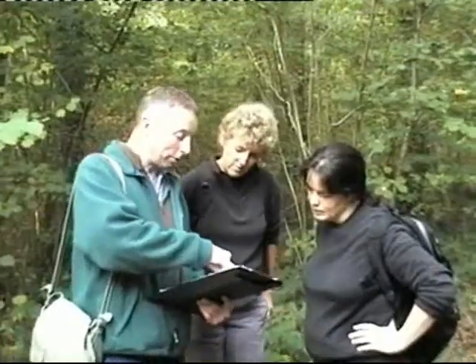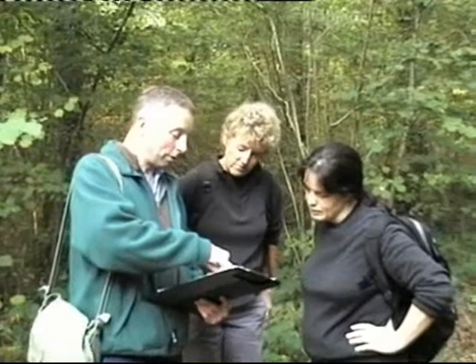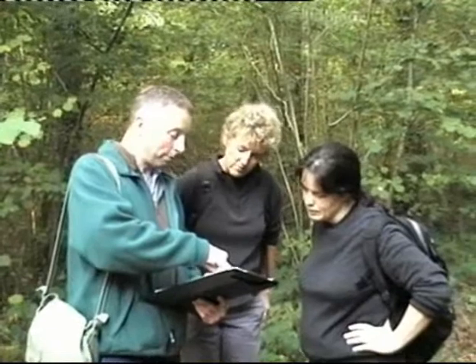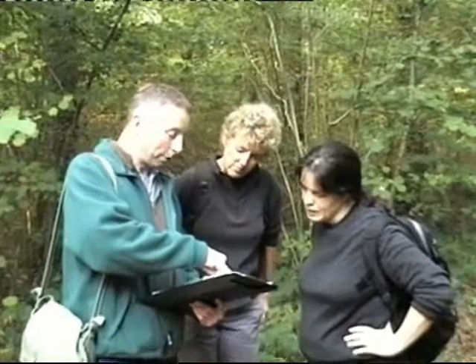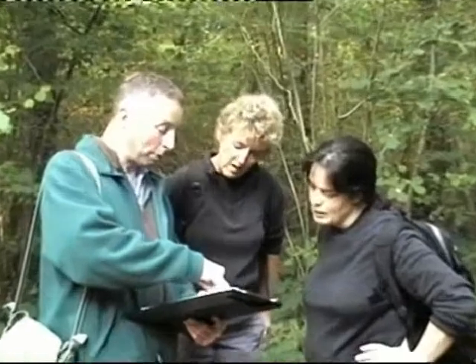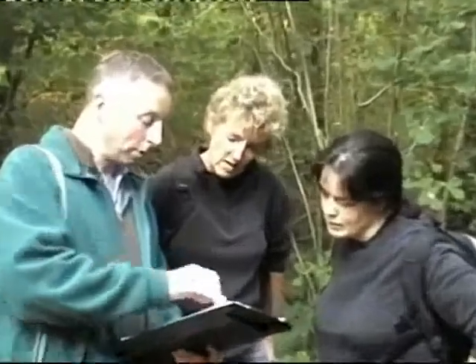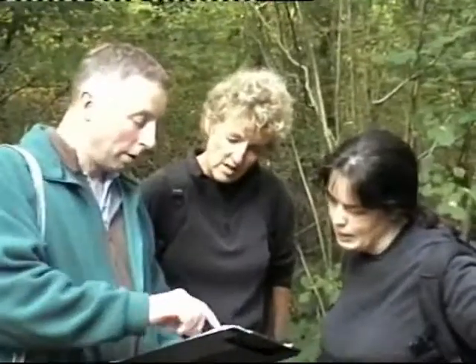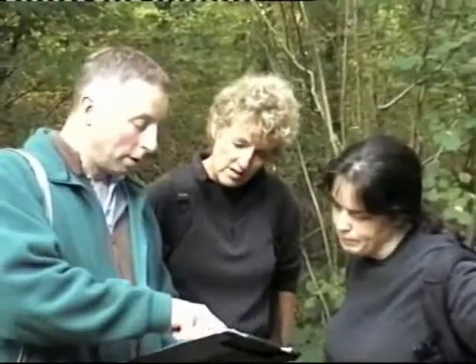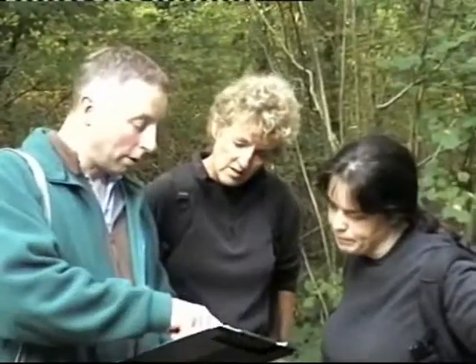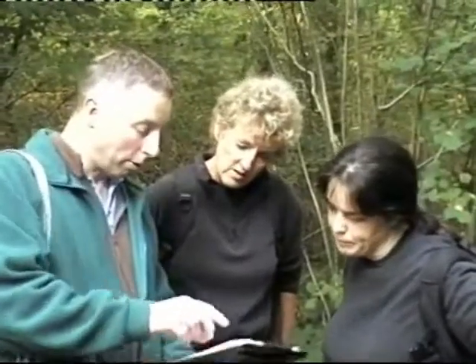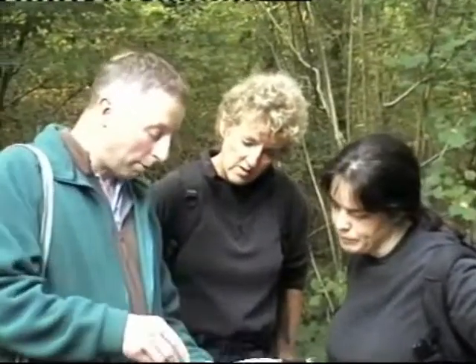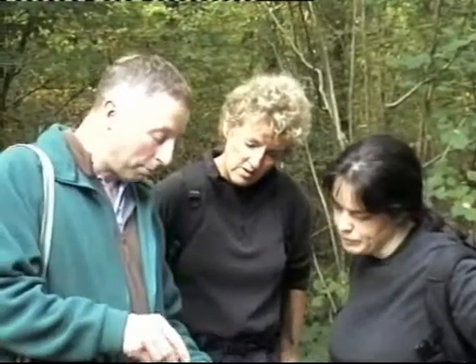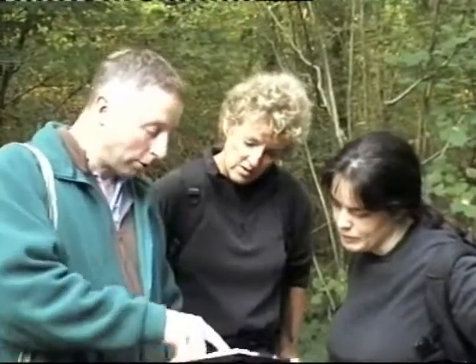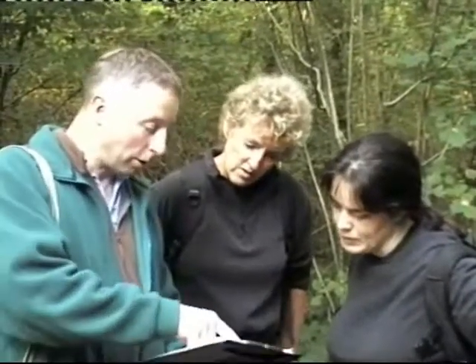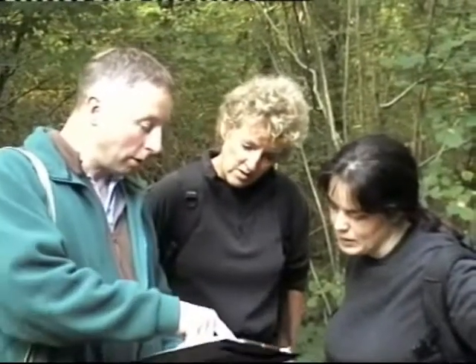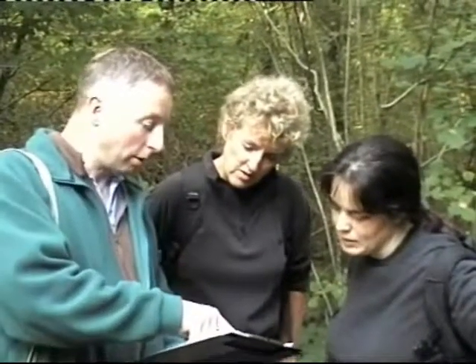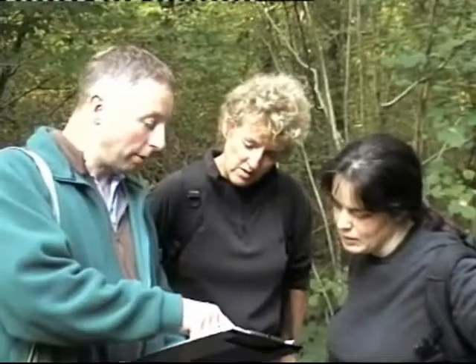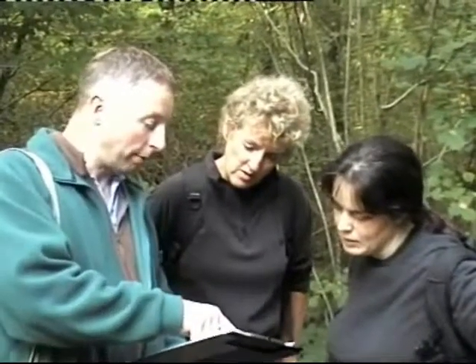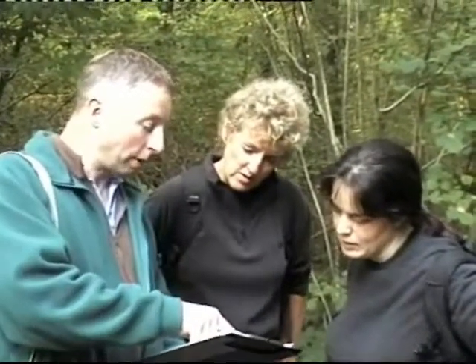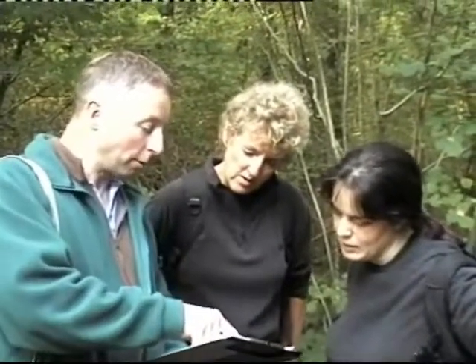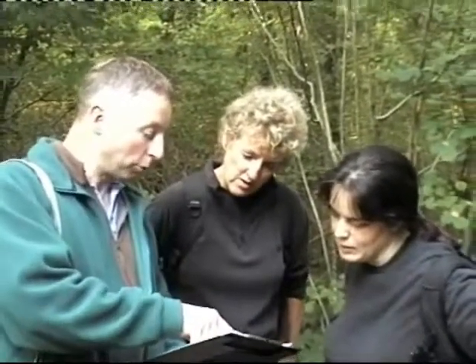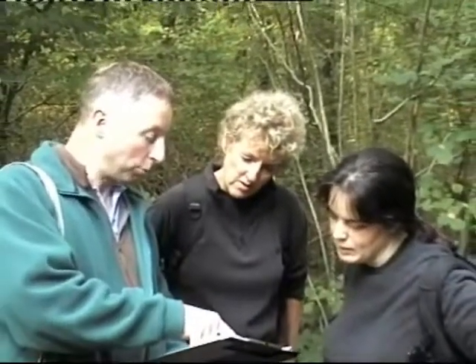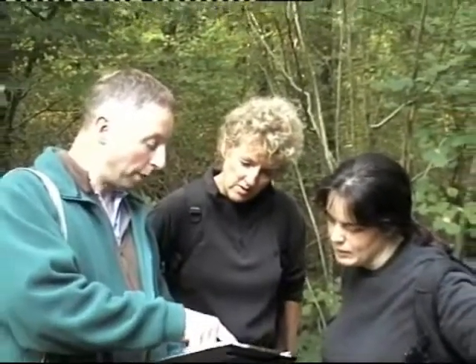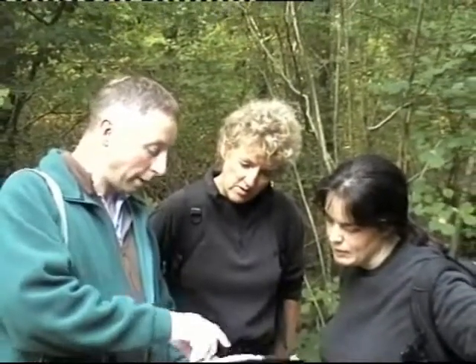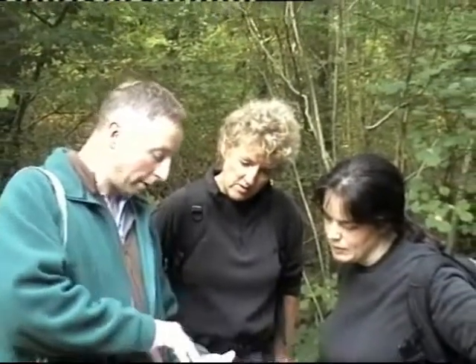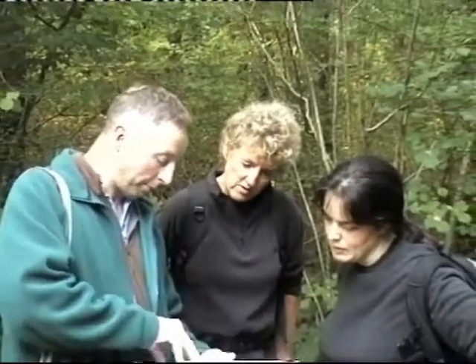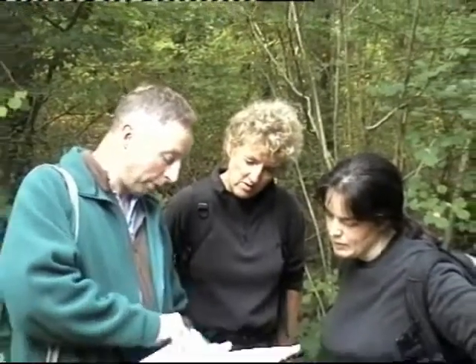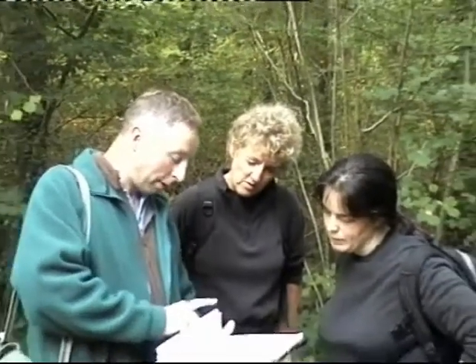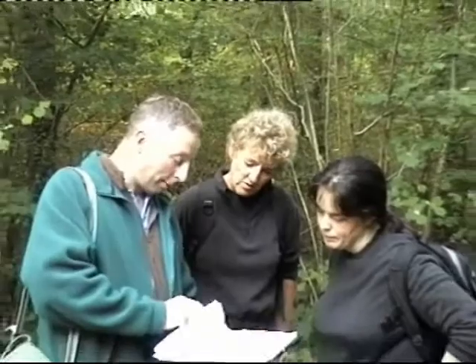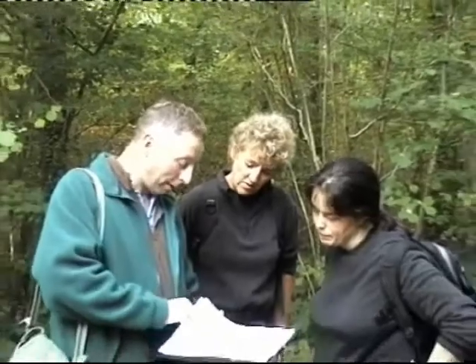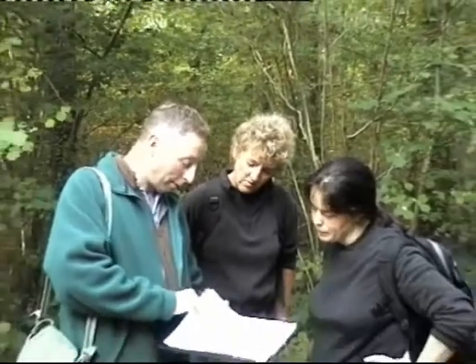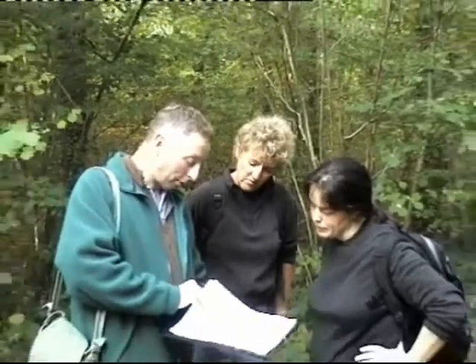It's good to get everyone together at the start of the check to ensure health and safety is covered and everyone knows what they are doing.